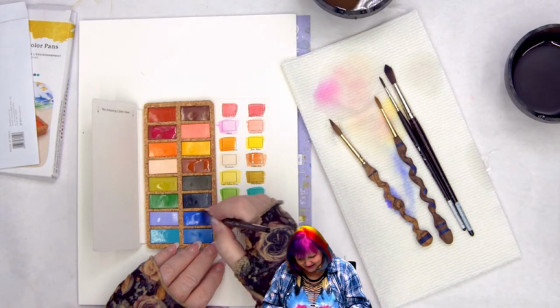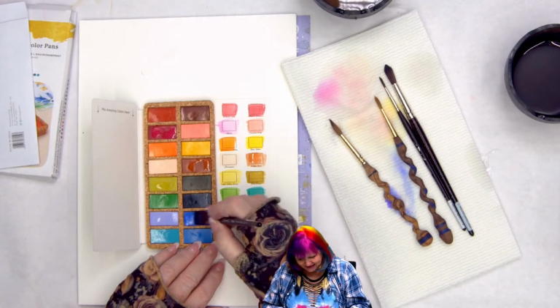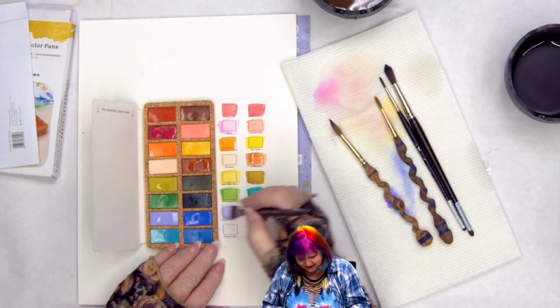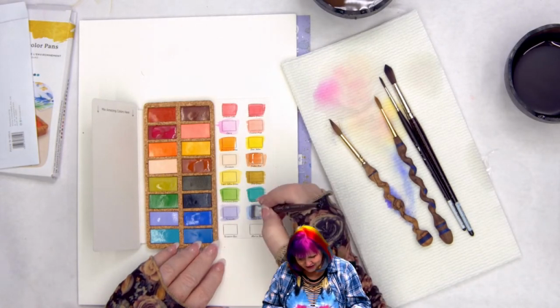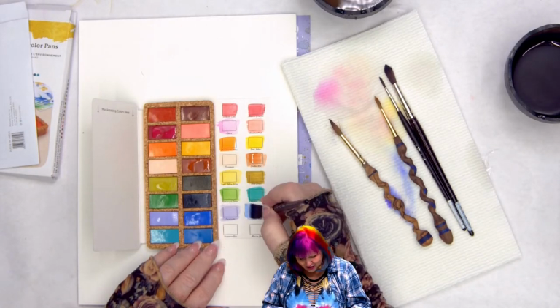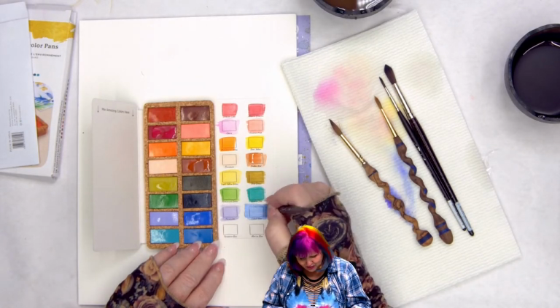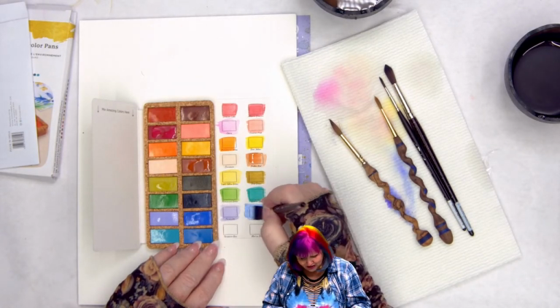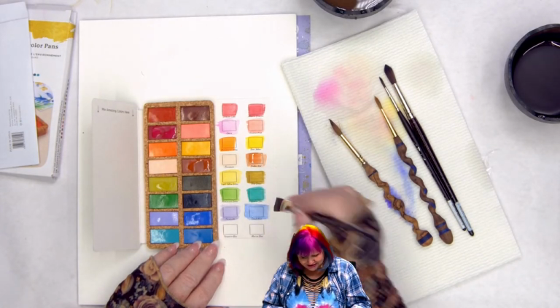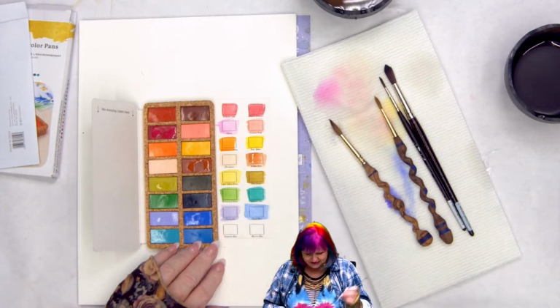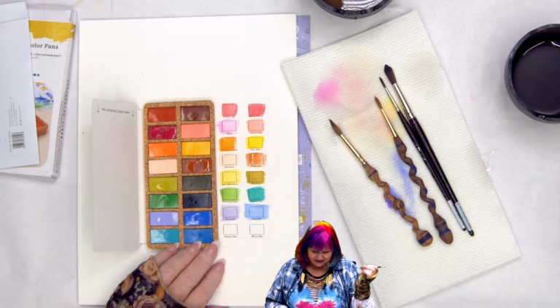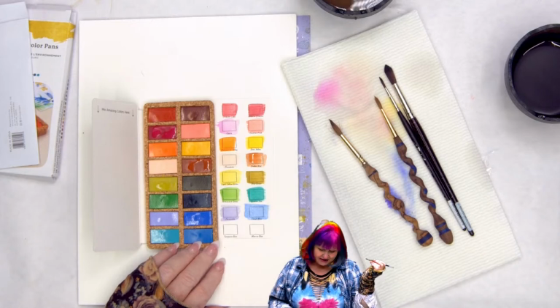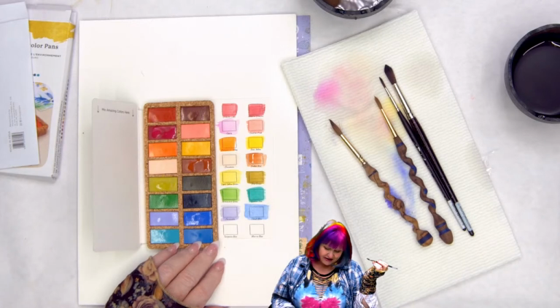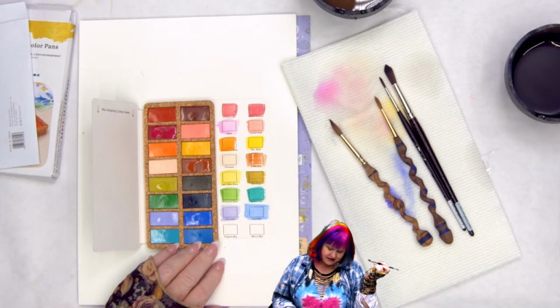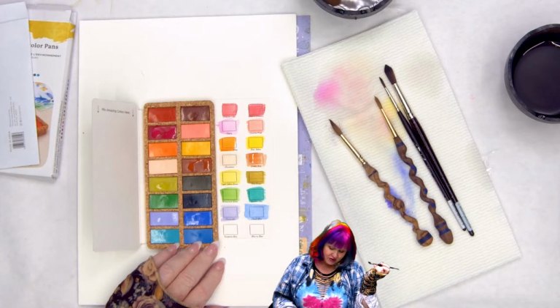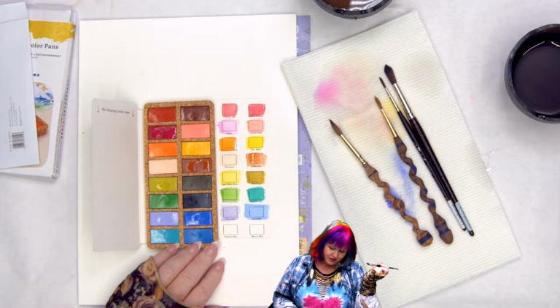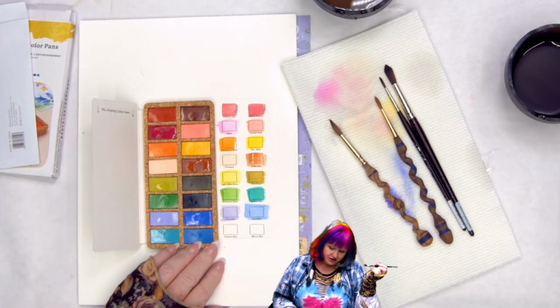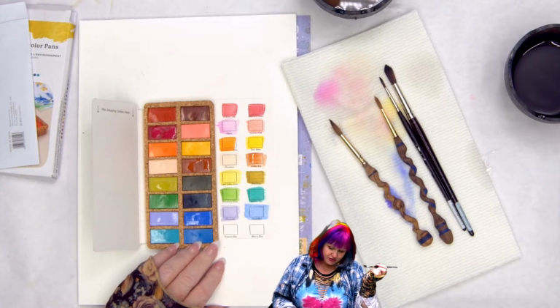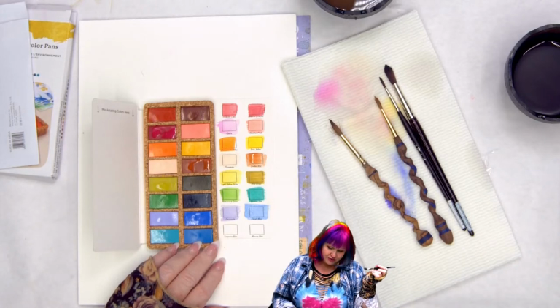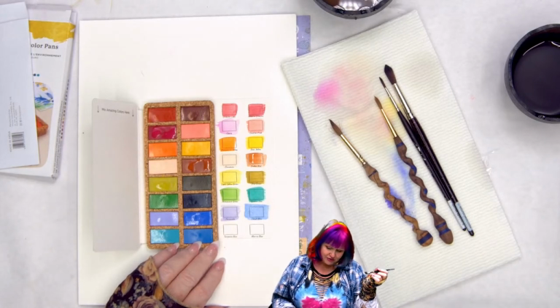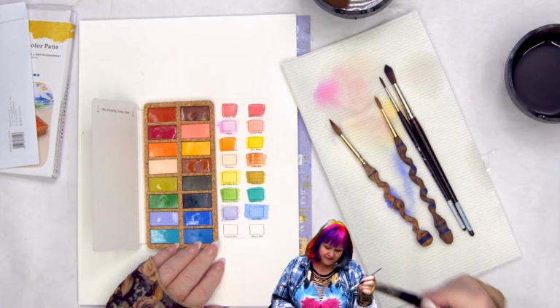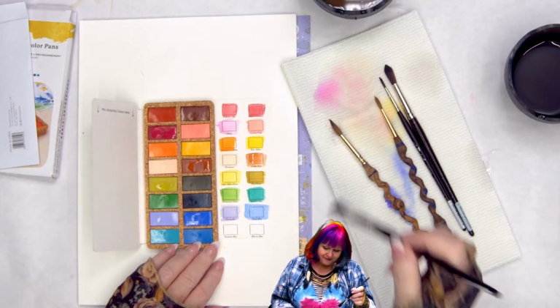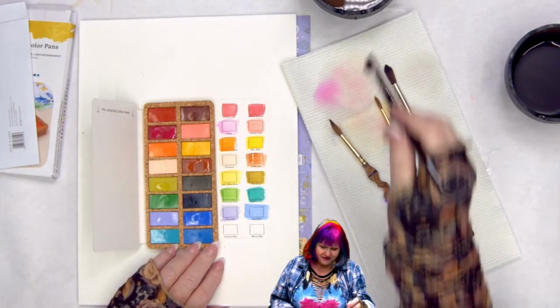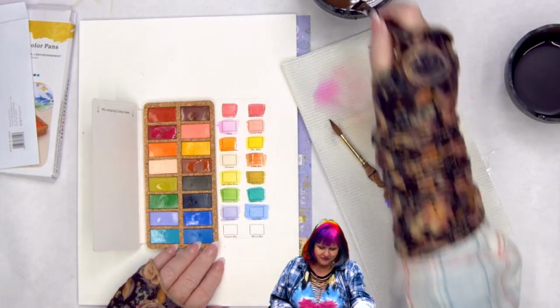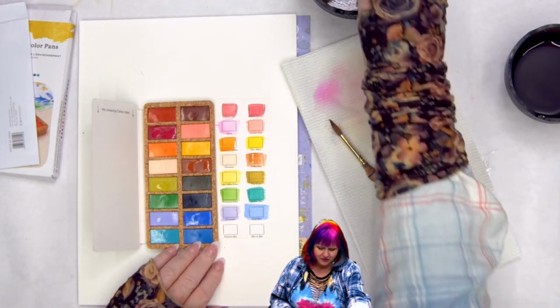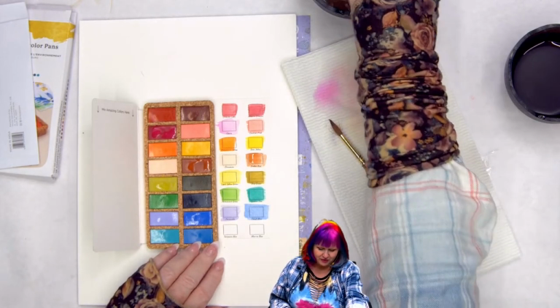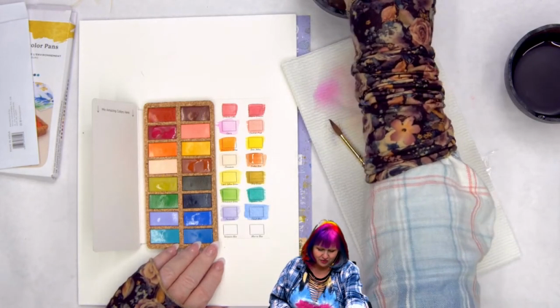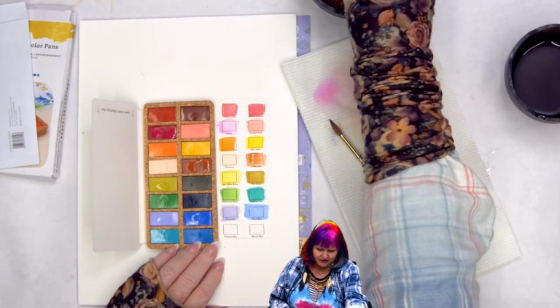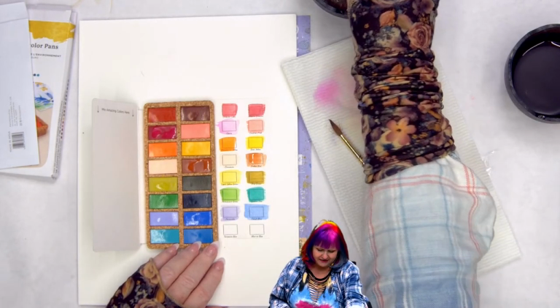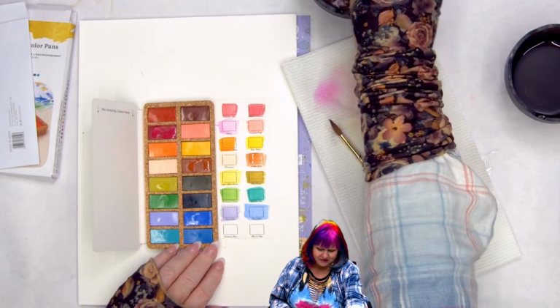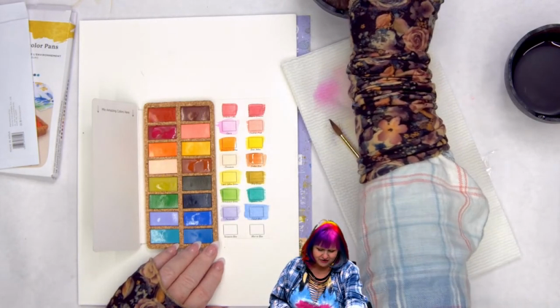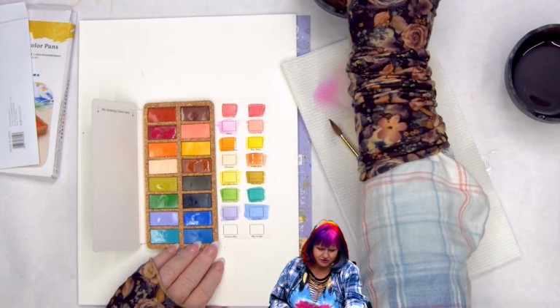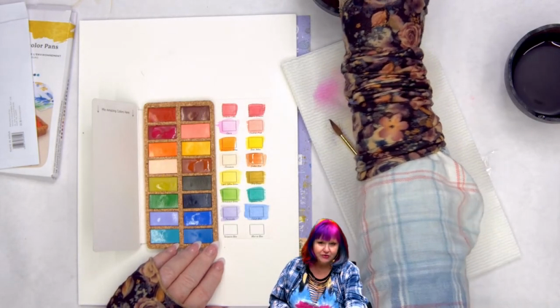Here's the cobalt — that's actually pretty true to what cobalt should look like. I'm pretty familiar with cobalt and this is accurate.